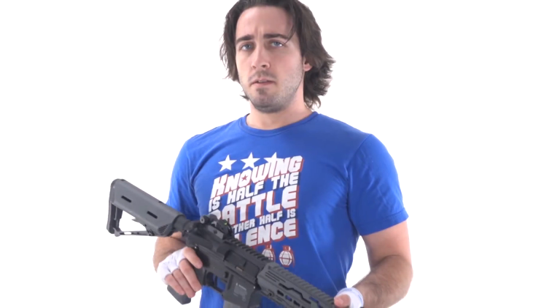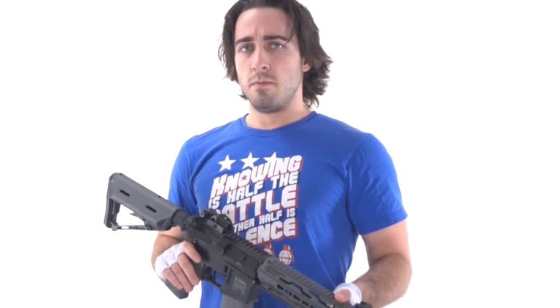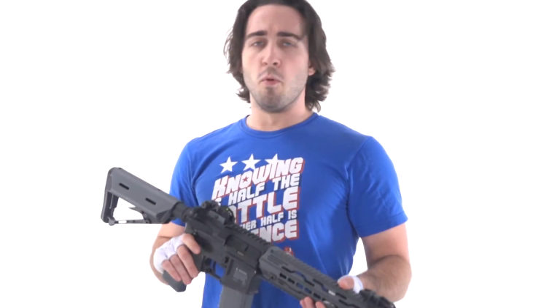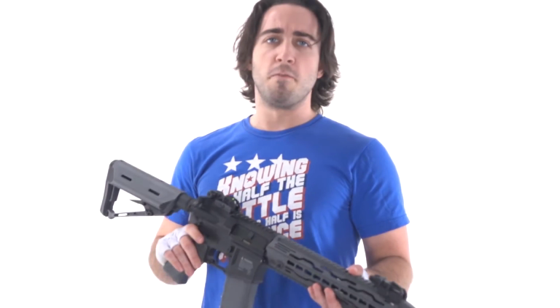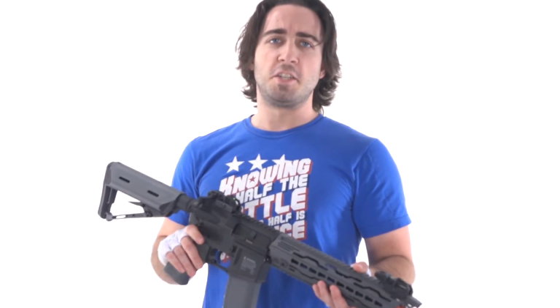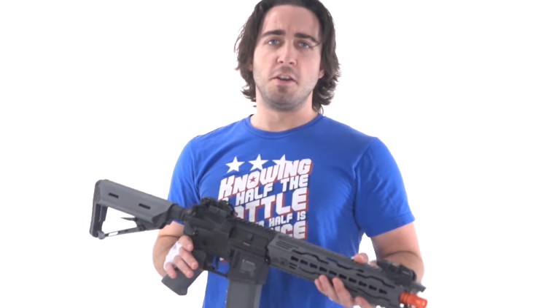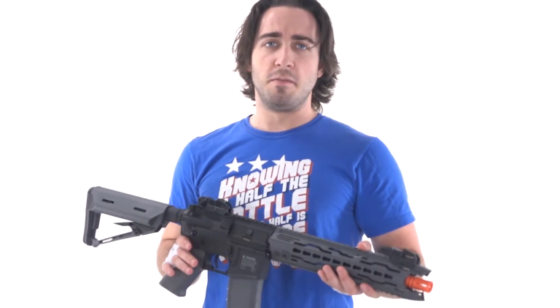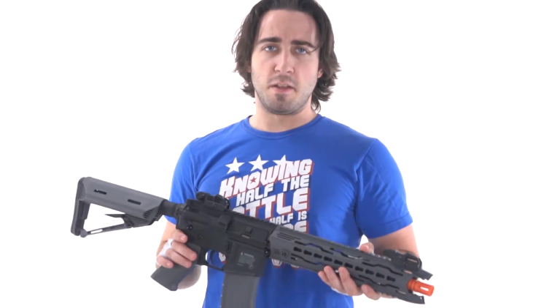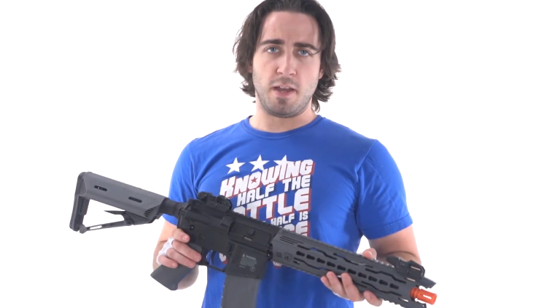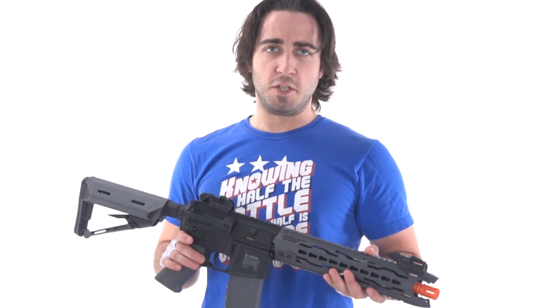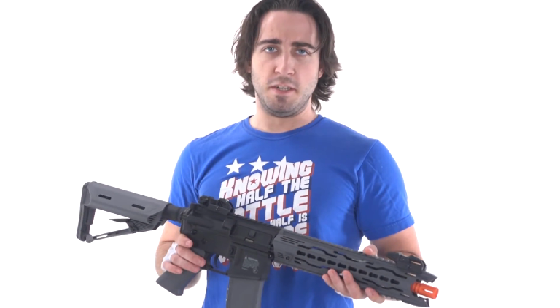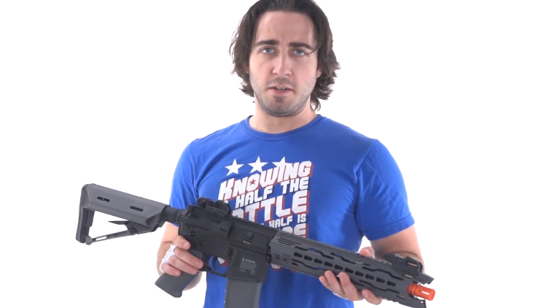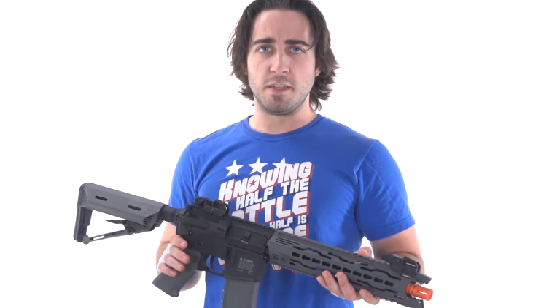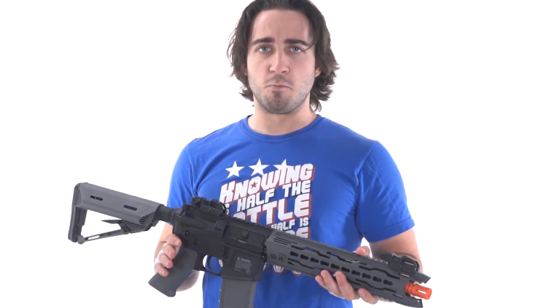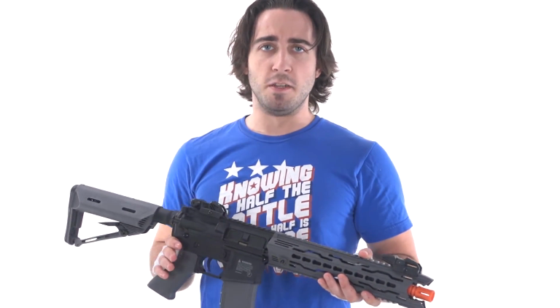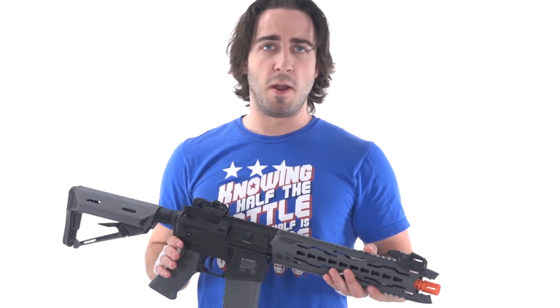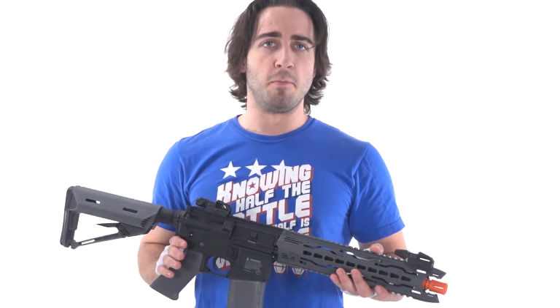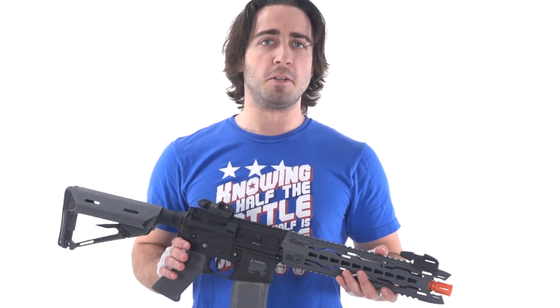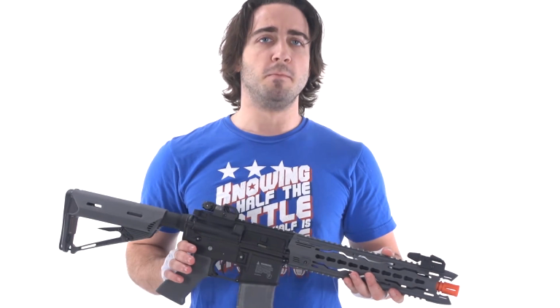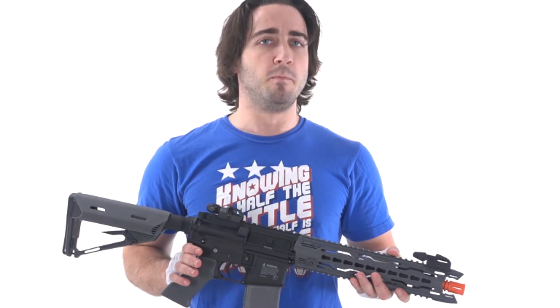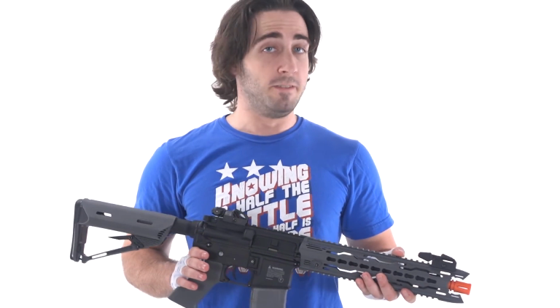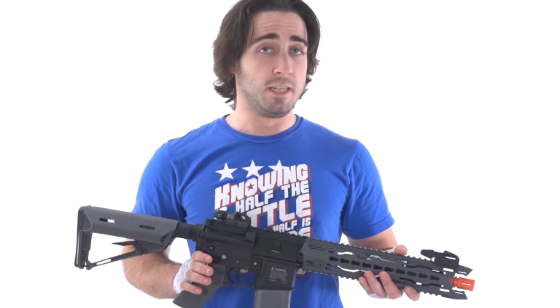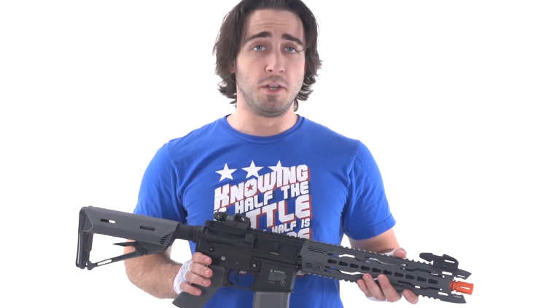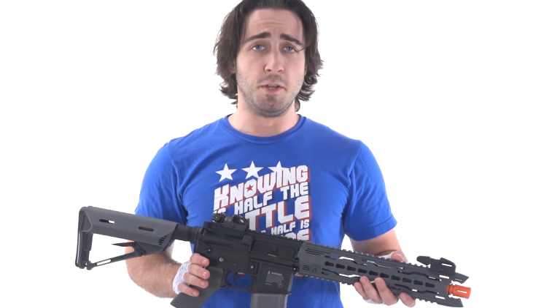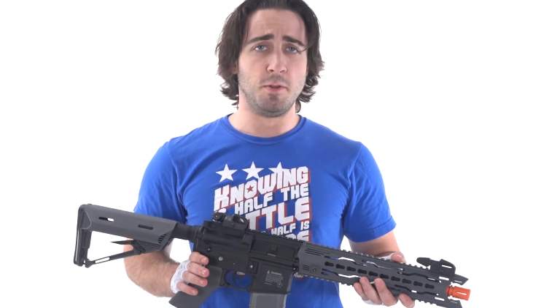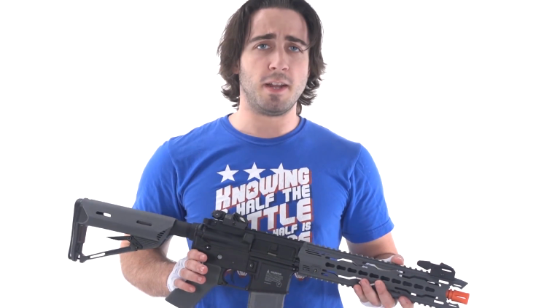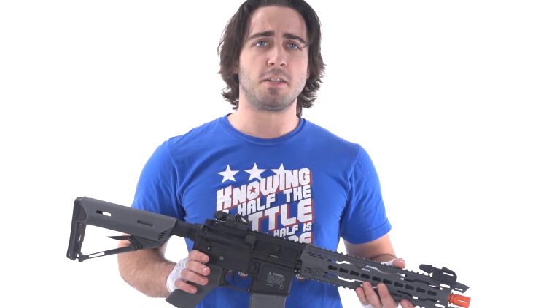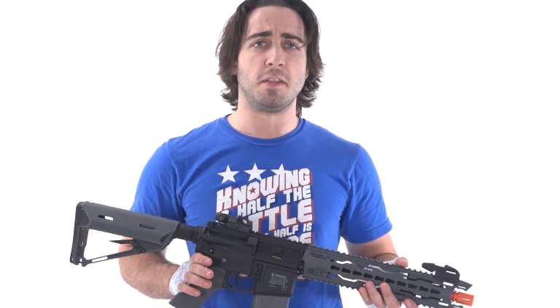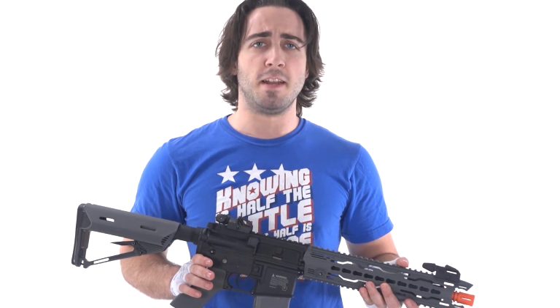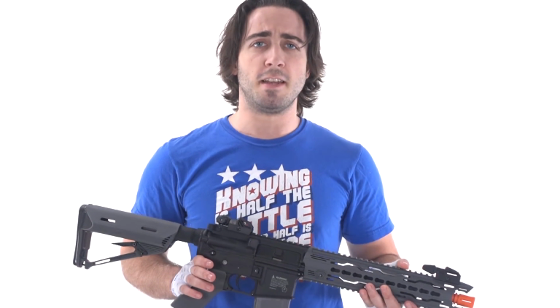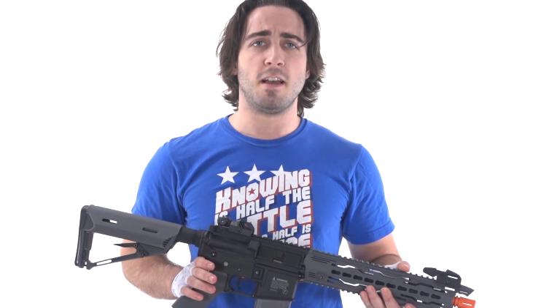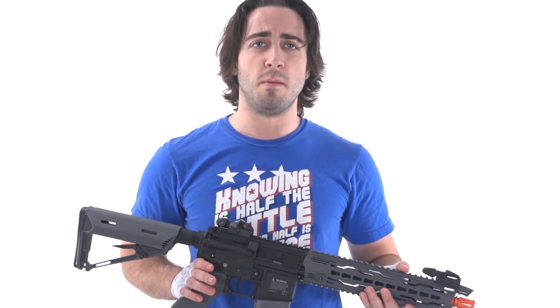For more information on the Valken Battle Machine series, as well as the ability to purchase them, visit www.airsoftatlanta.com.